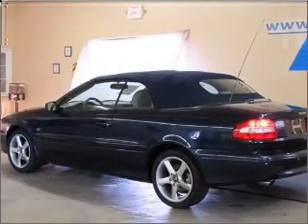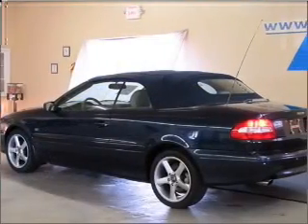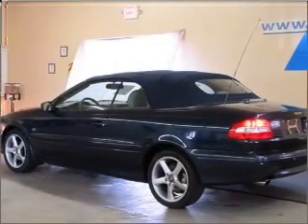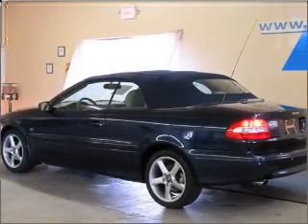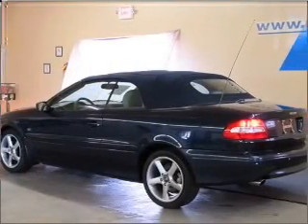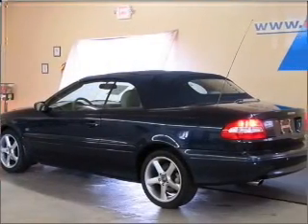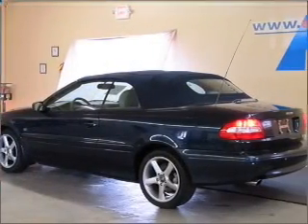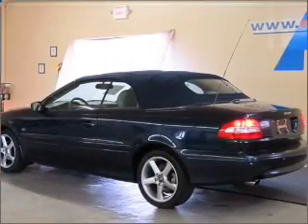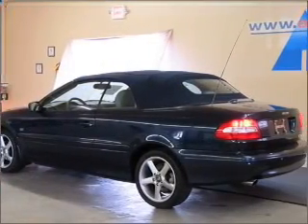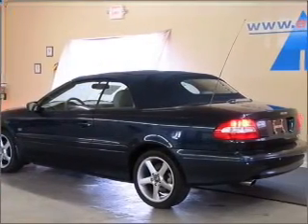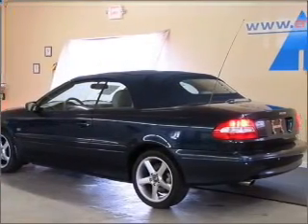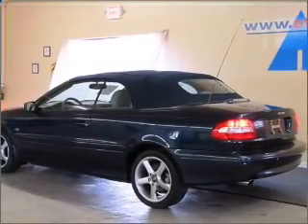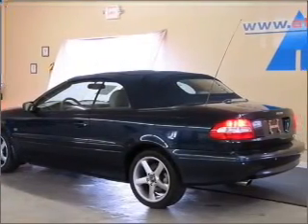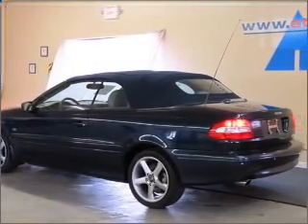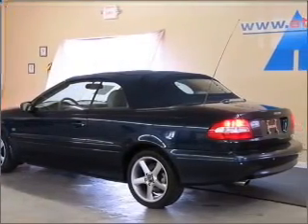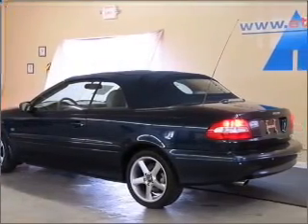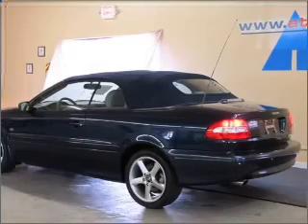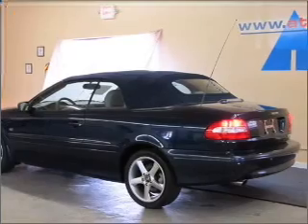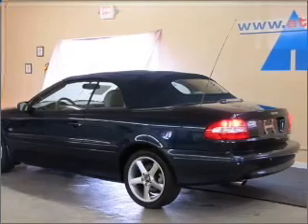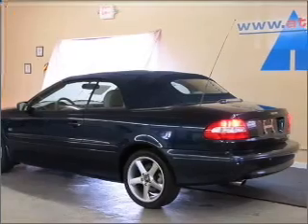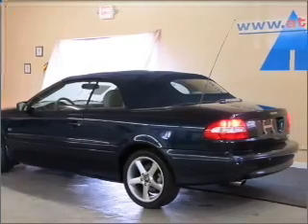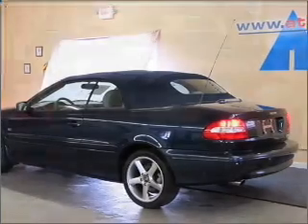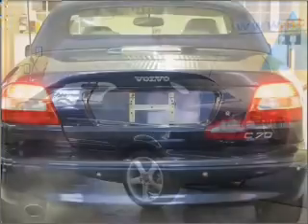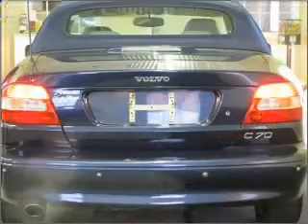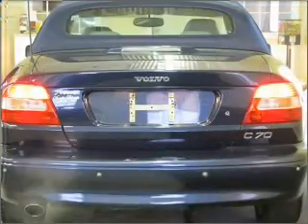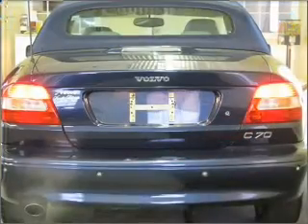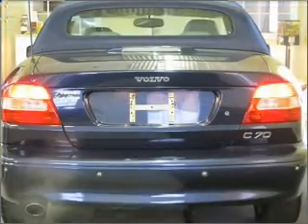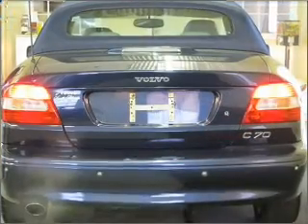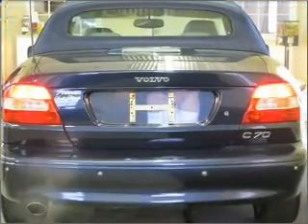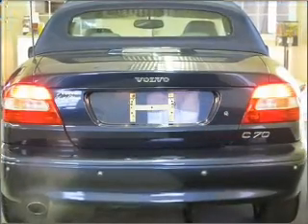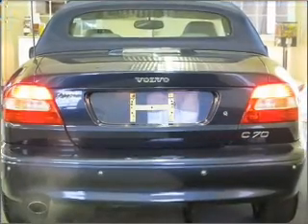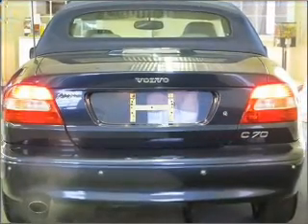Inside, you will find a trip computer, keyless entry, AM FM stereo and more.